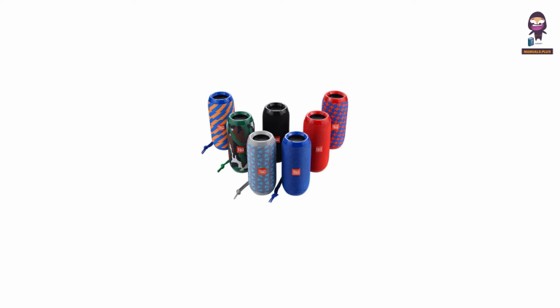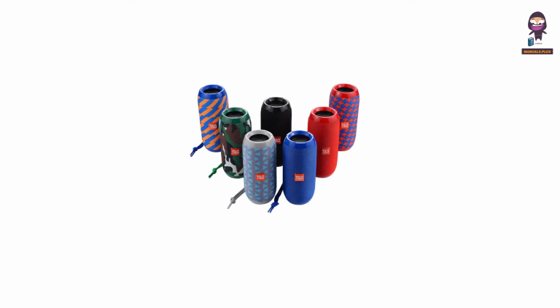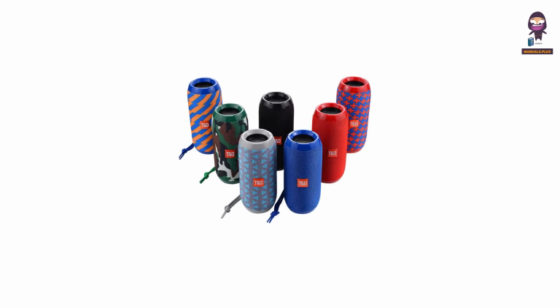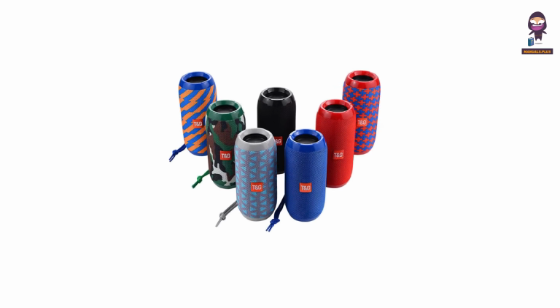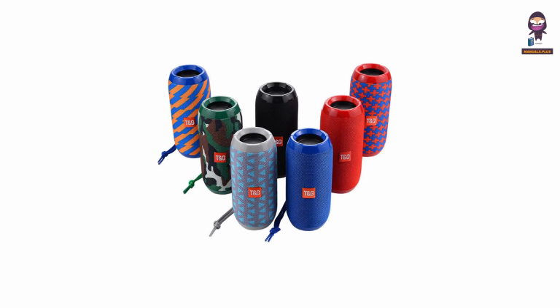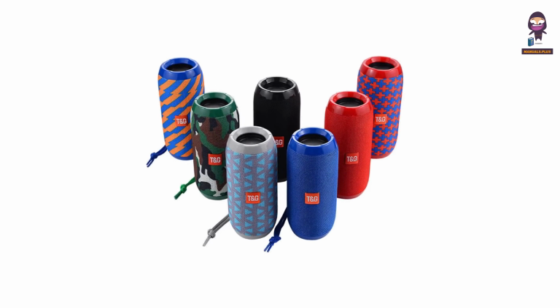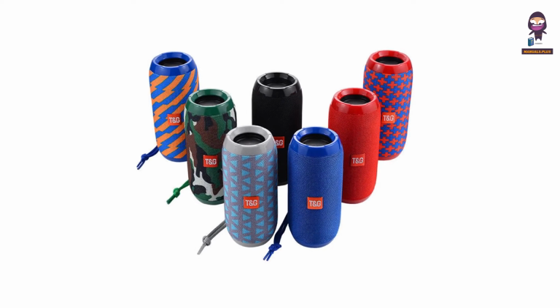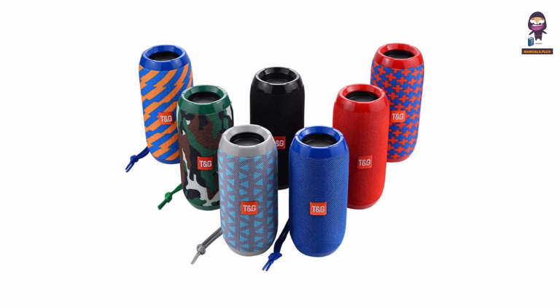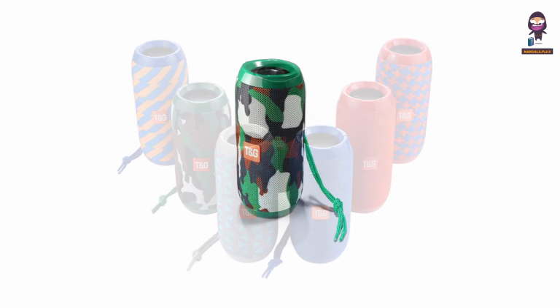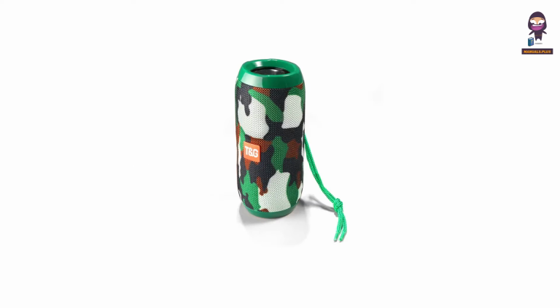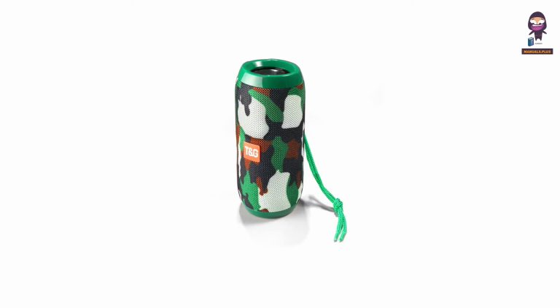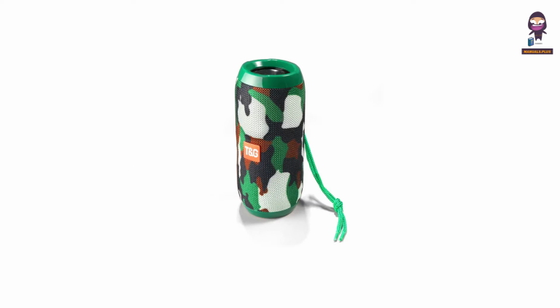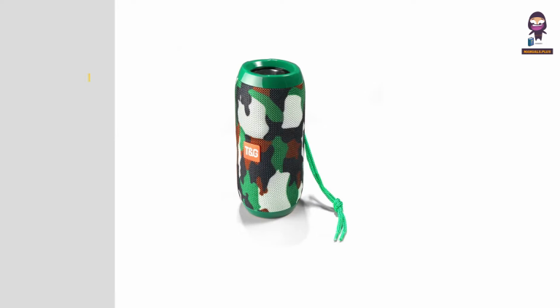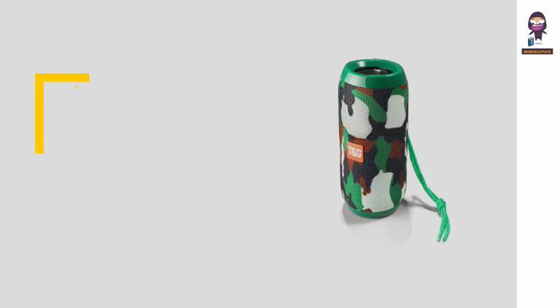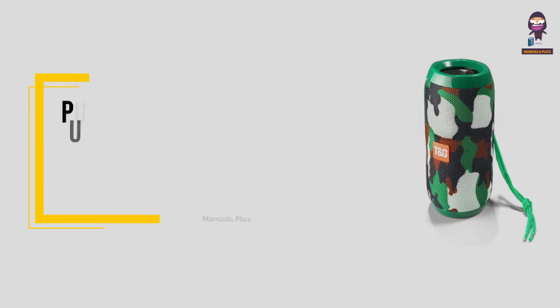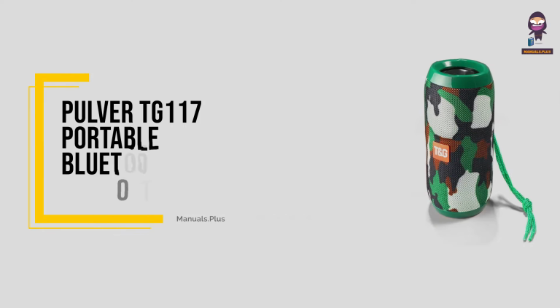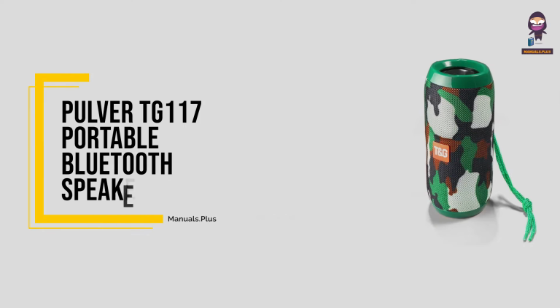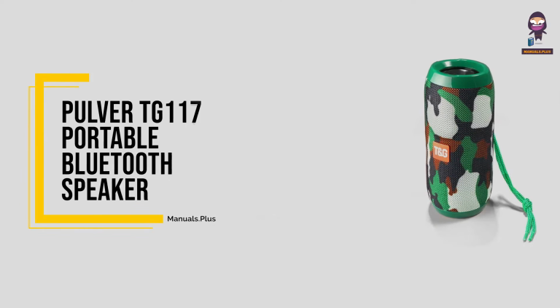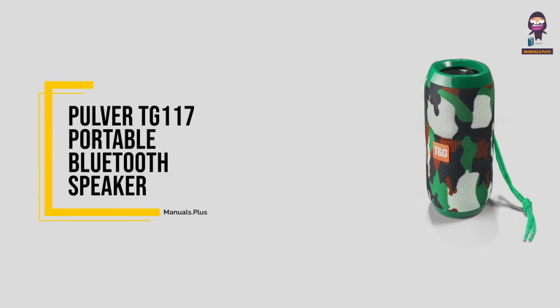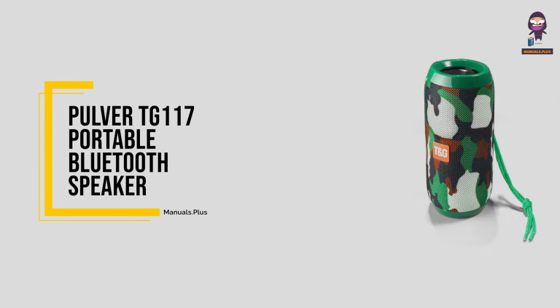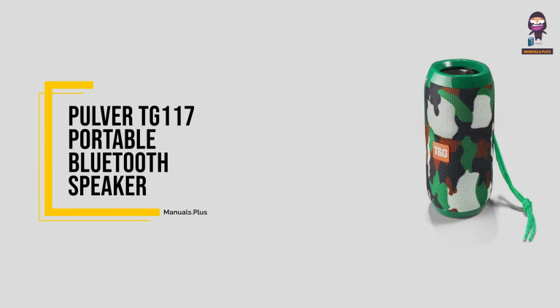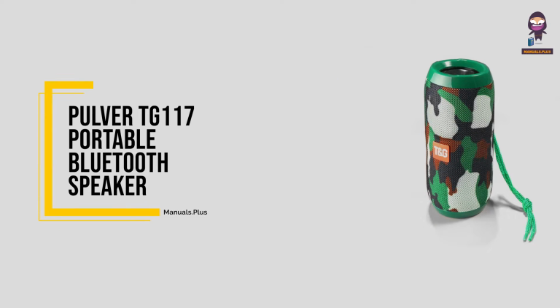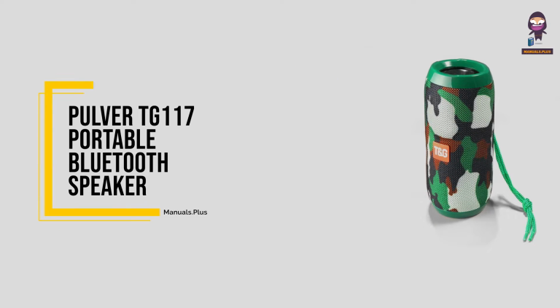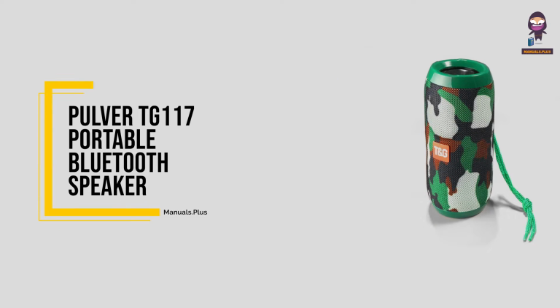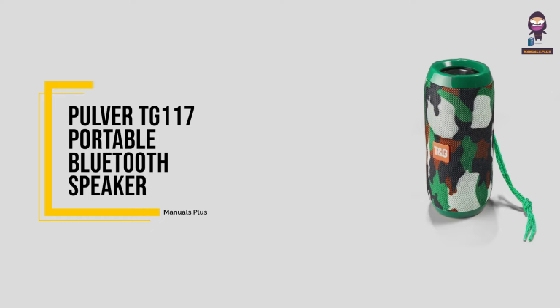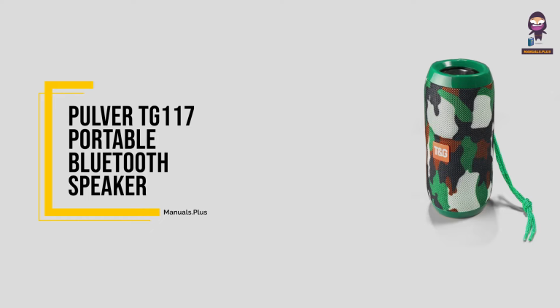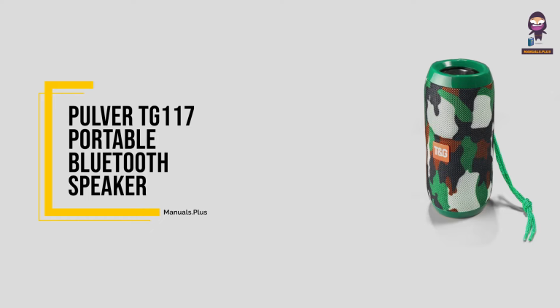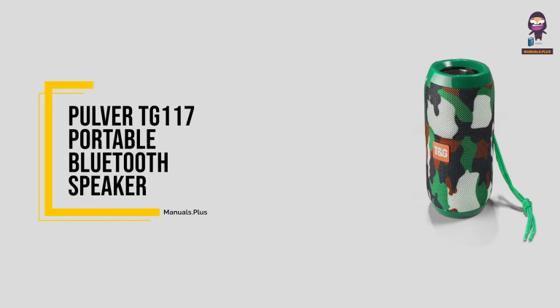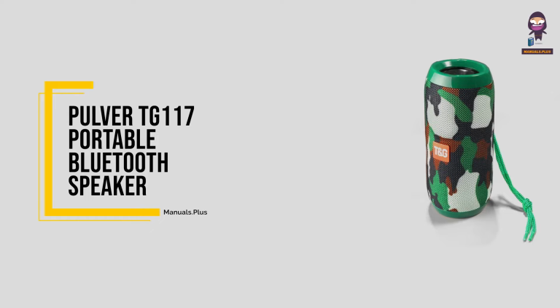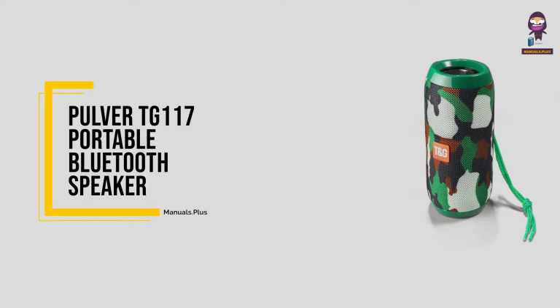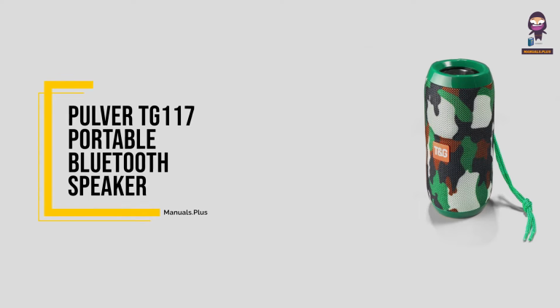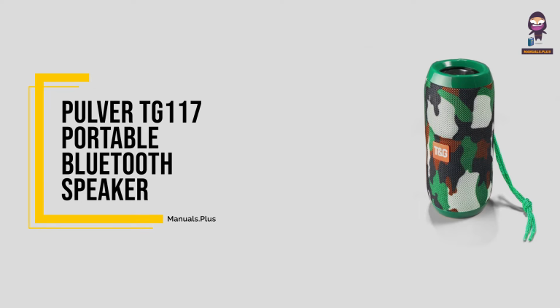Hey everyone. In this video we're going to take an in-depth look at the Pulver TG117 Portable Bluetooth Speaker.